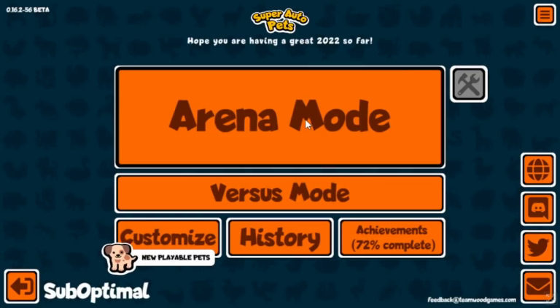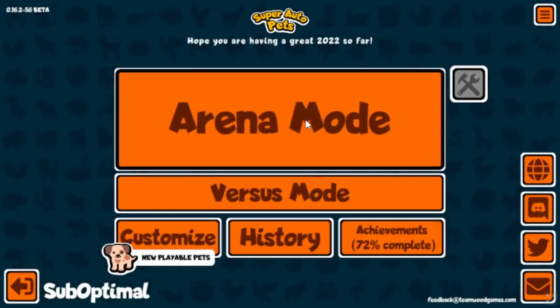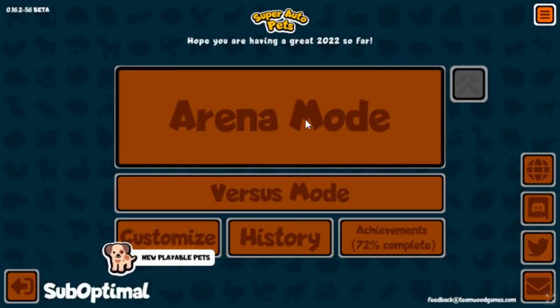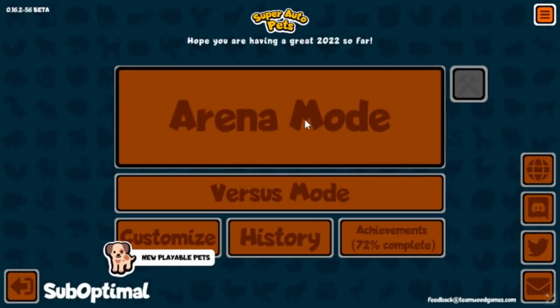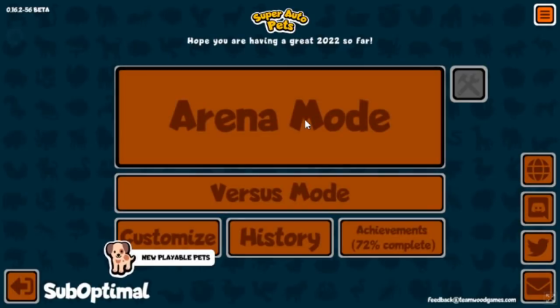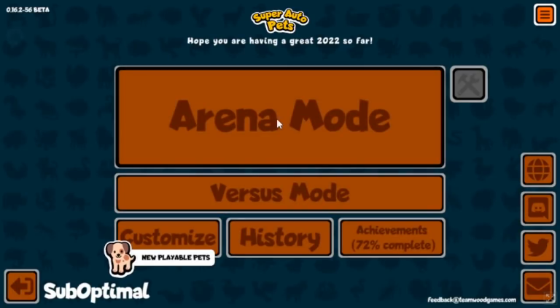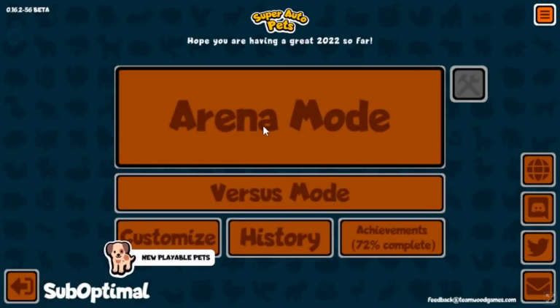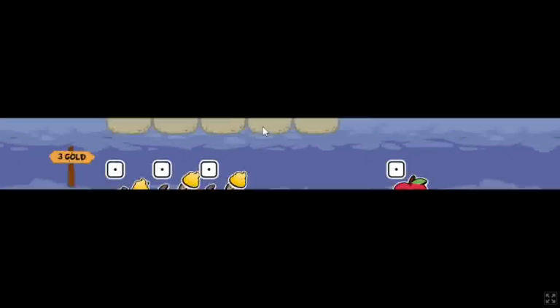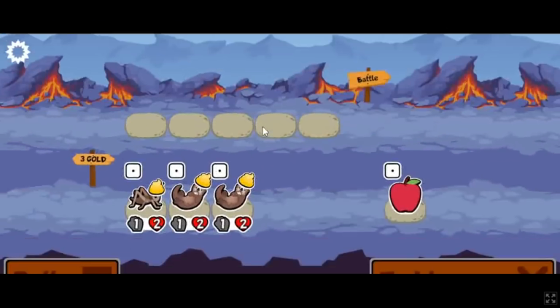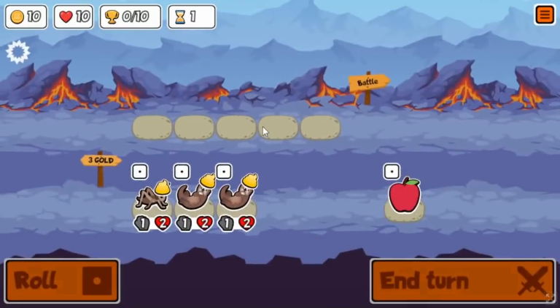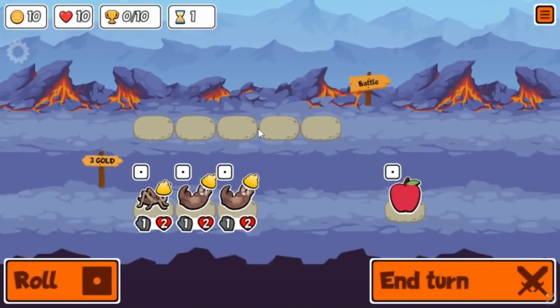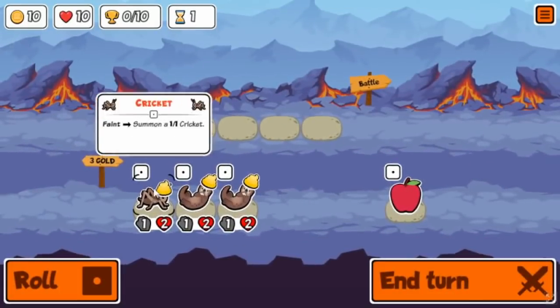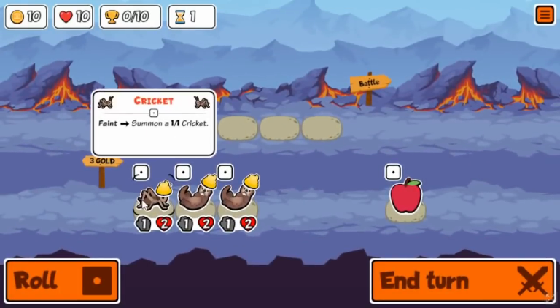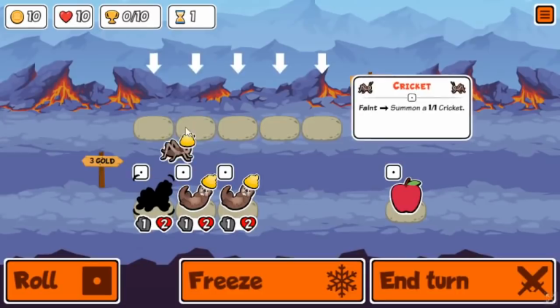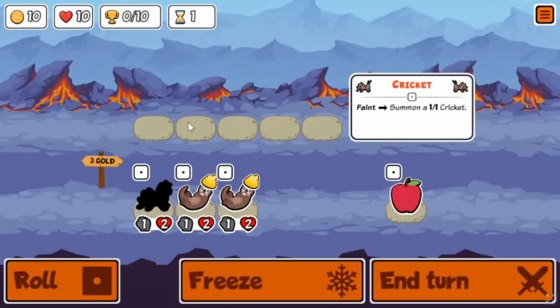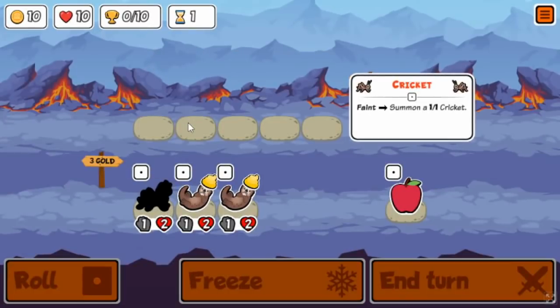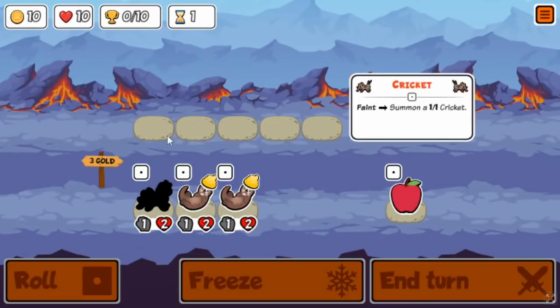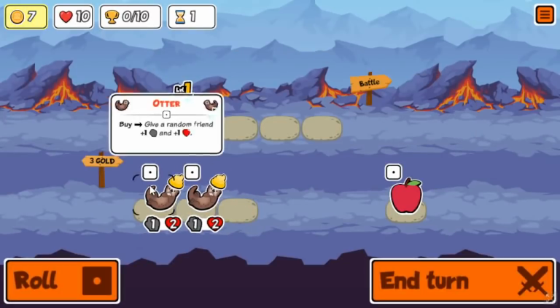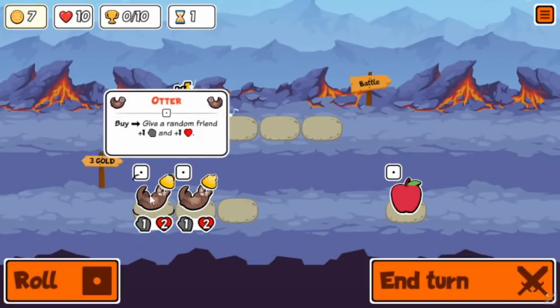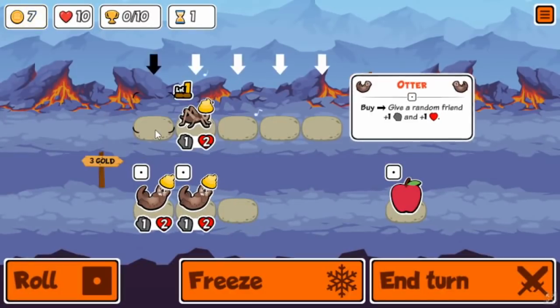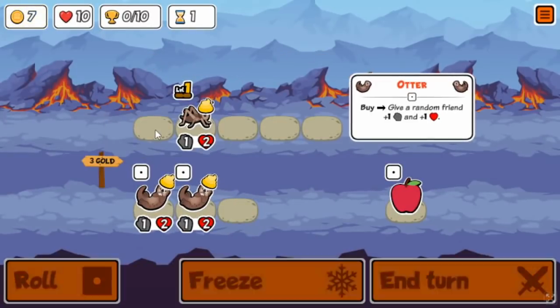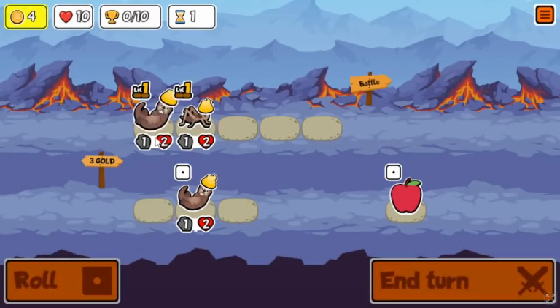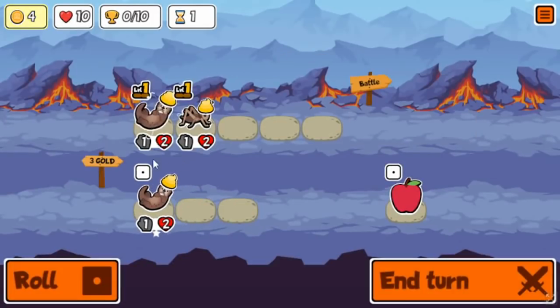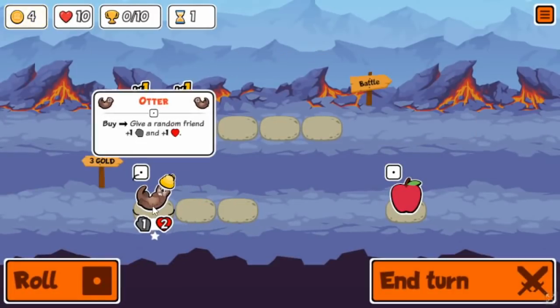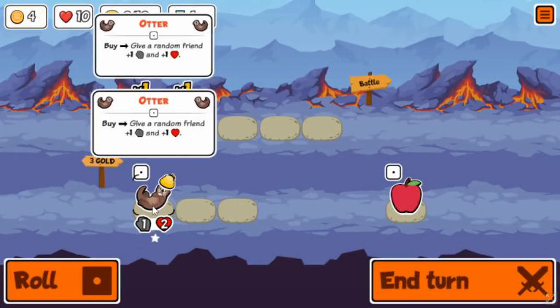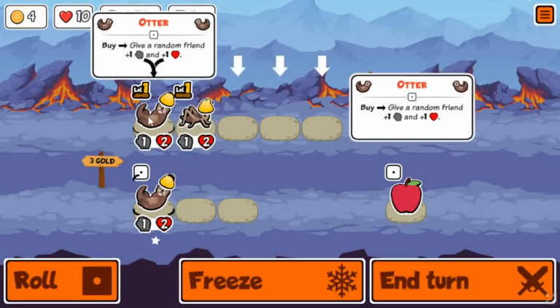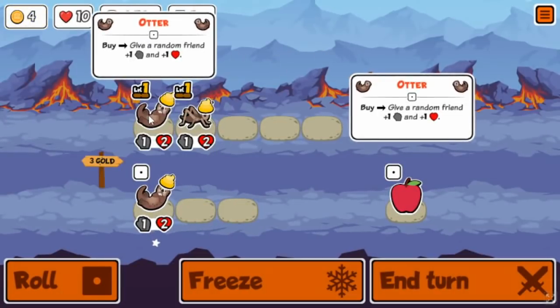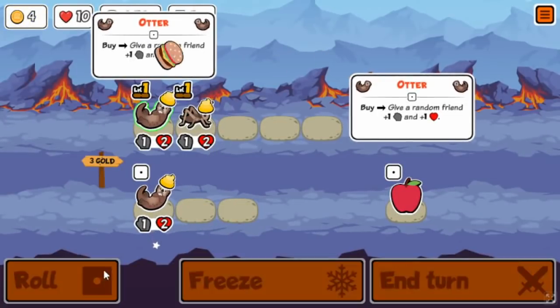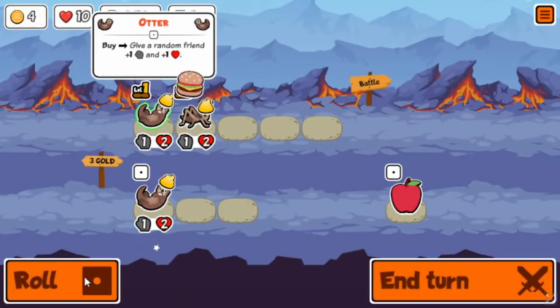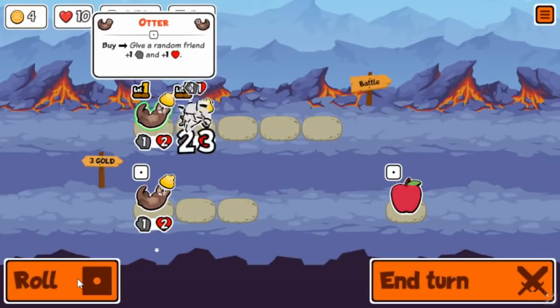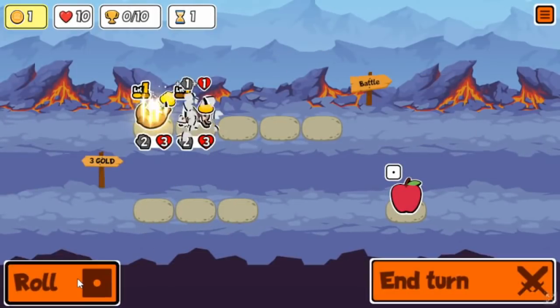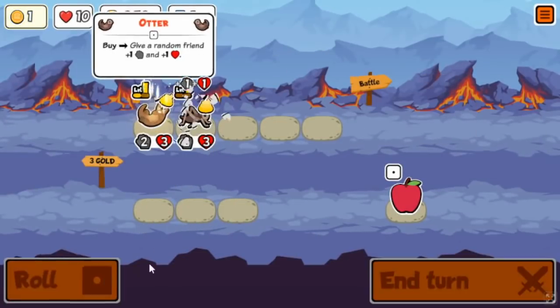So in this run, I'm showcasing the power of Cupcake Crab. Typically you want an Otter start, which is exactly what I got here.